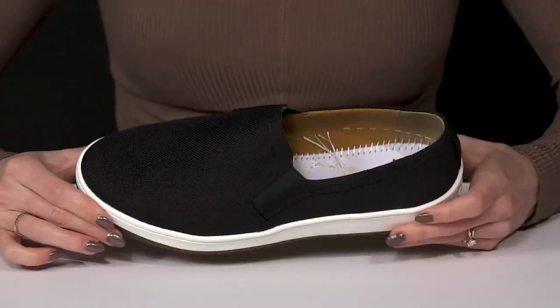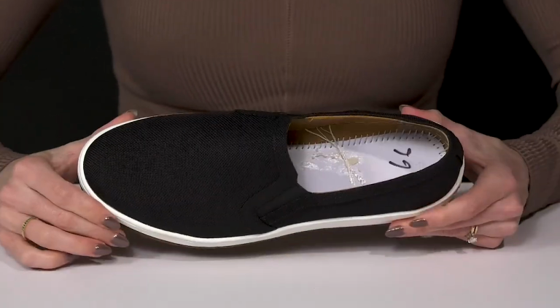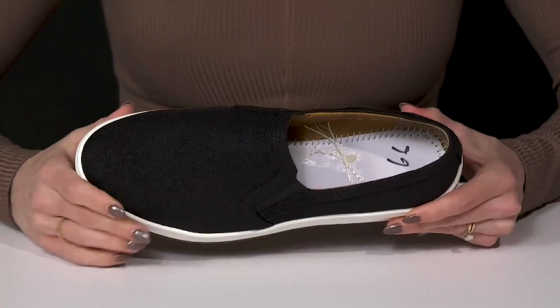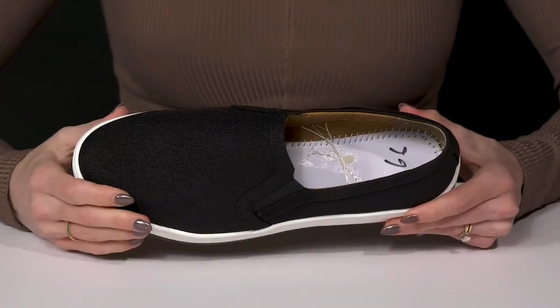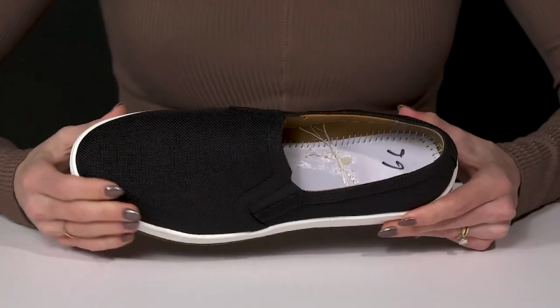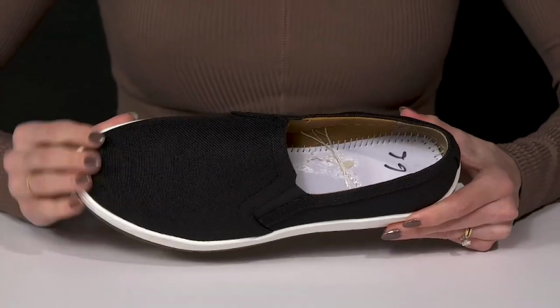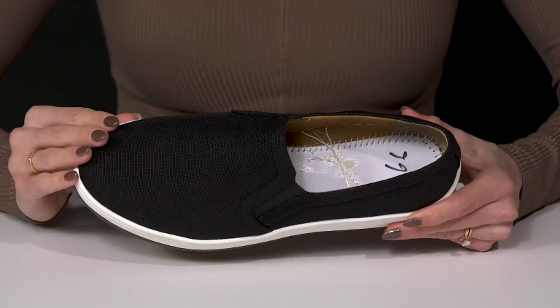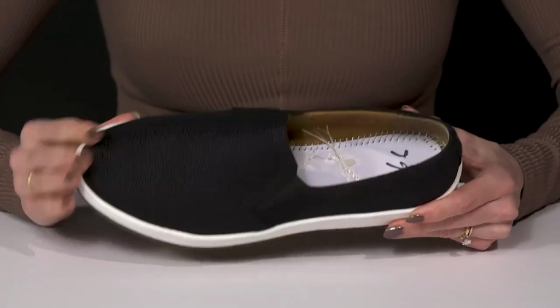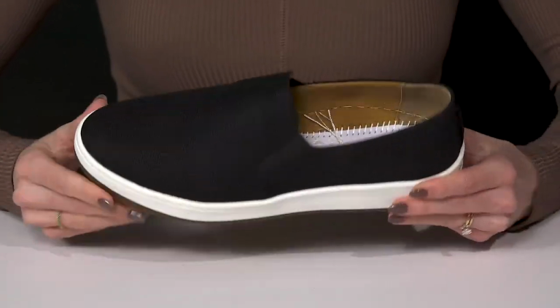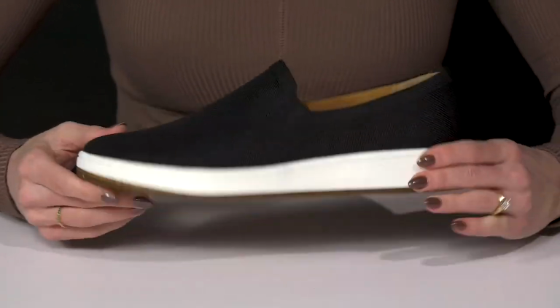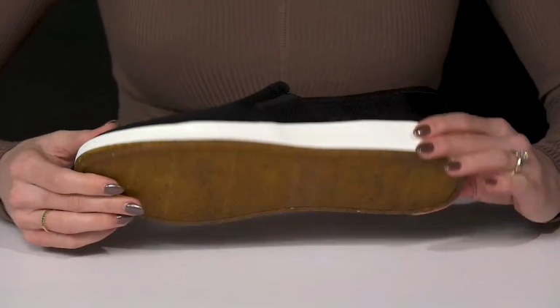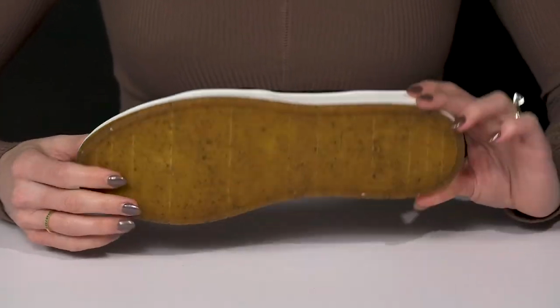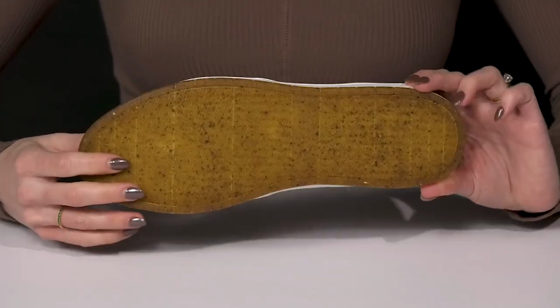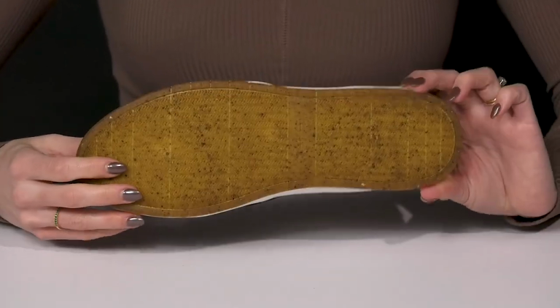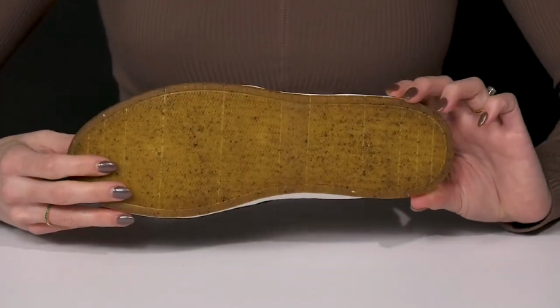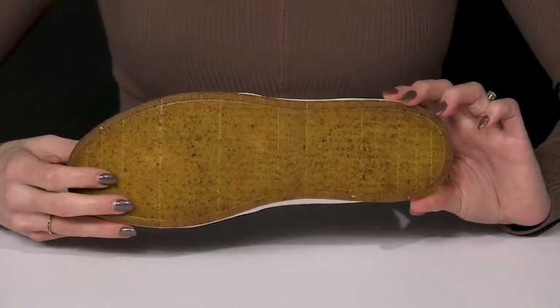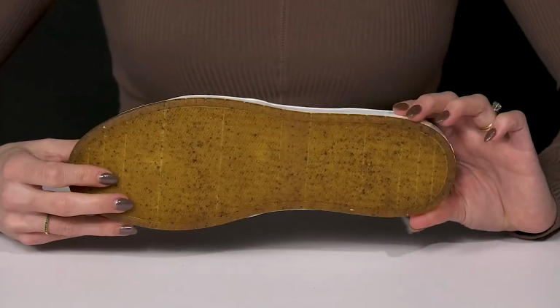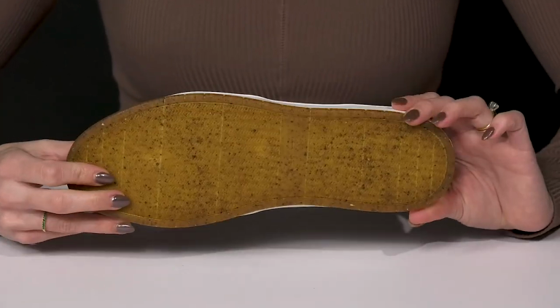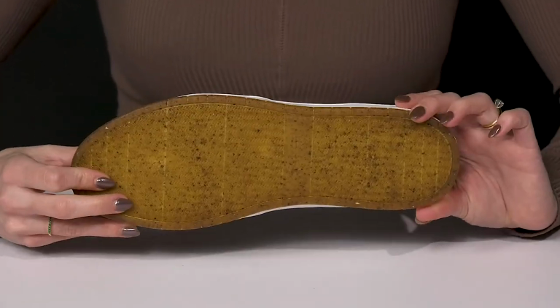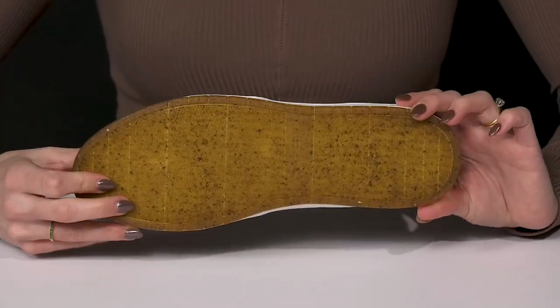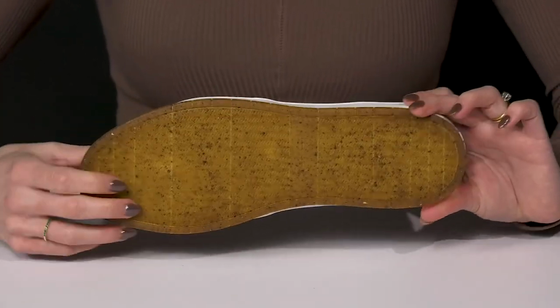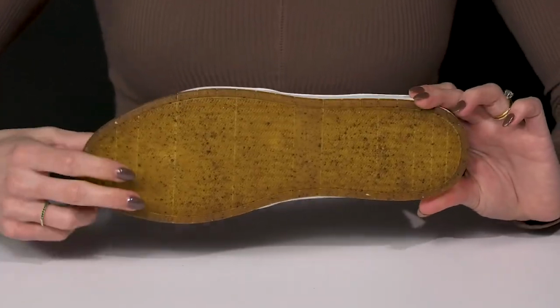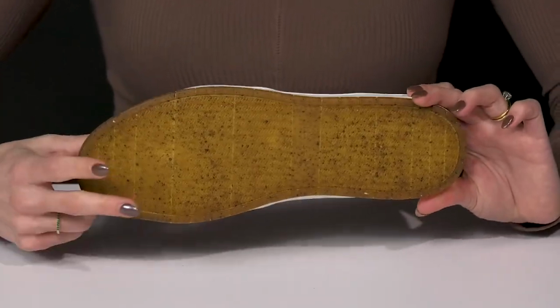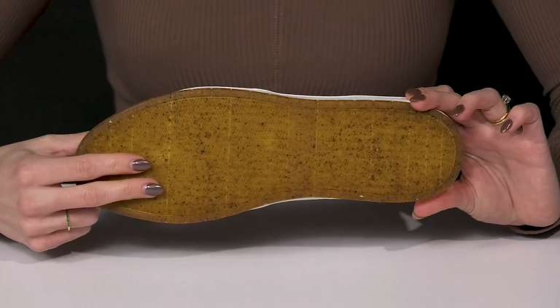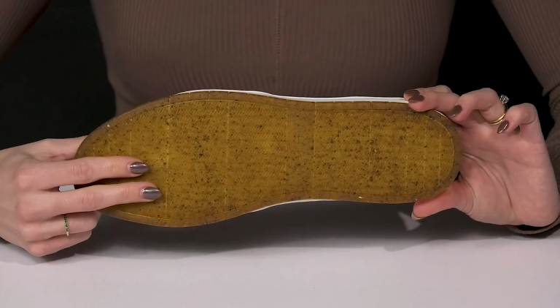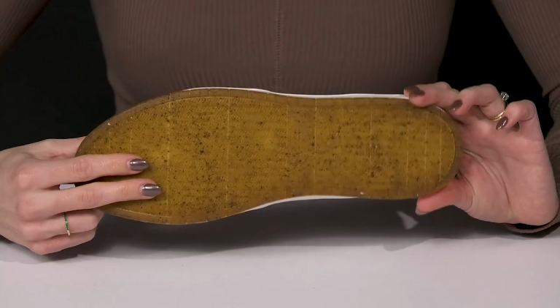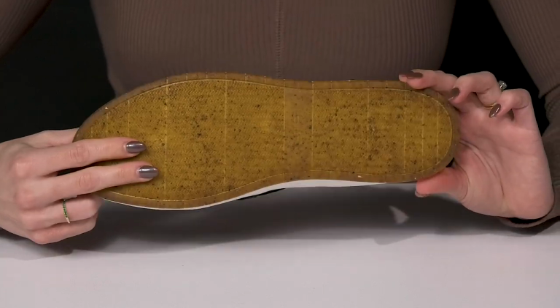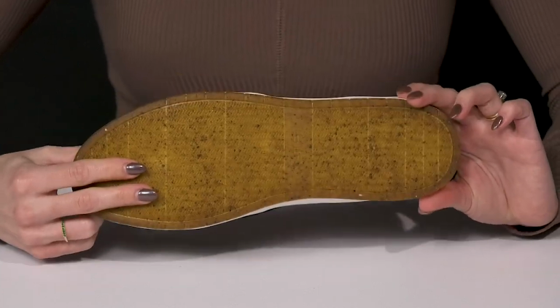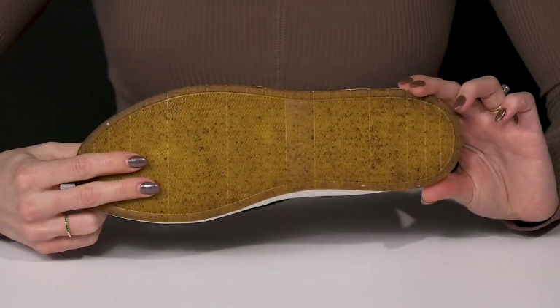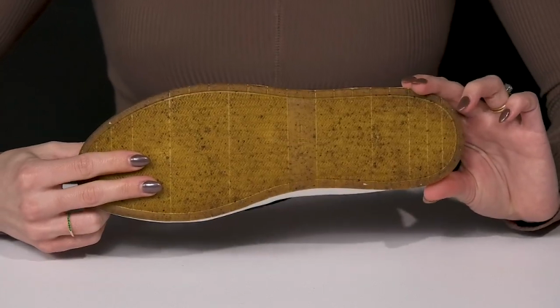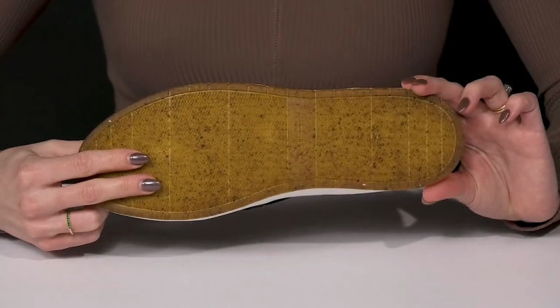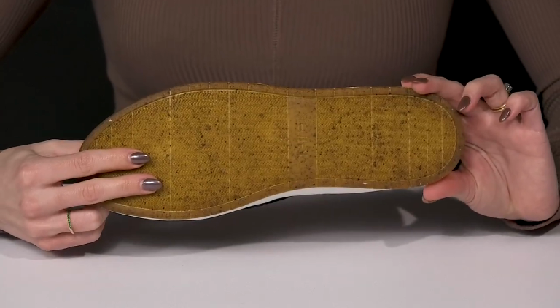They have a round close toe design with a very grippy outsole that is a rubber and cork blend.